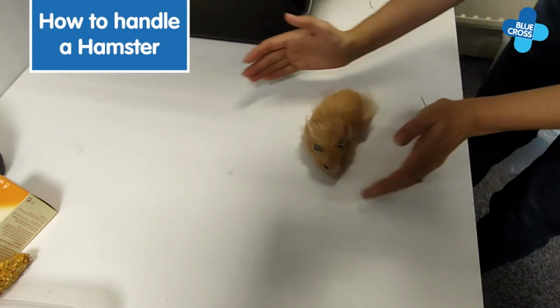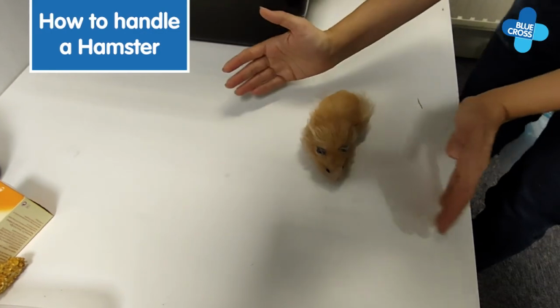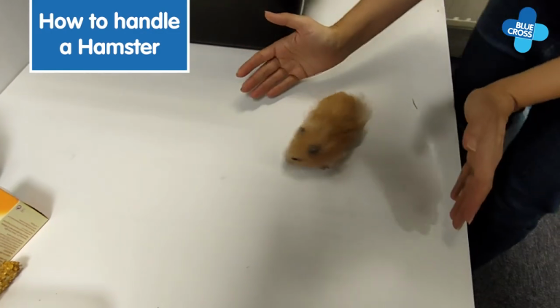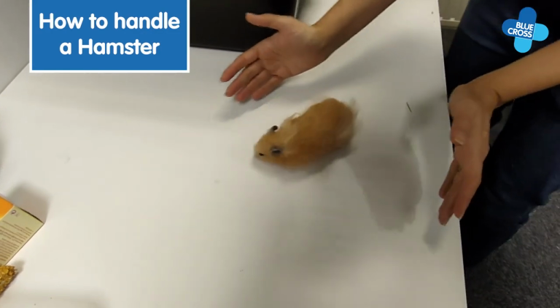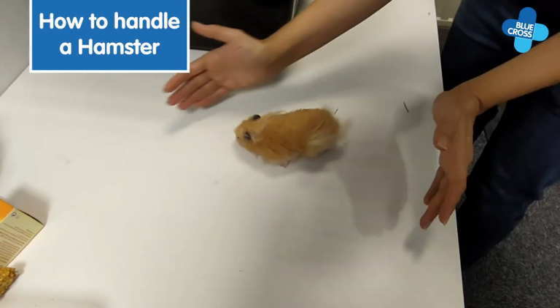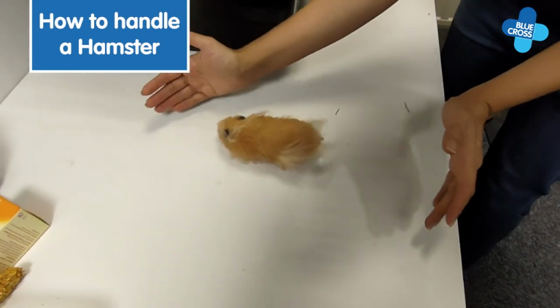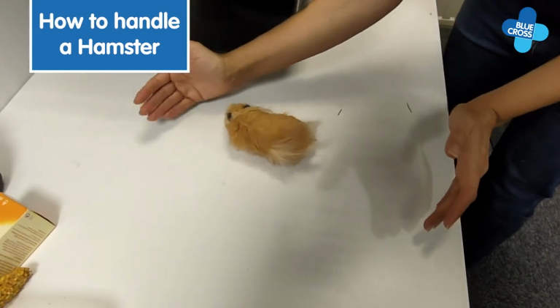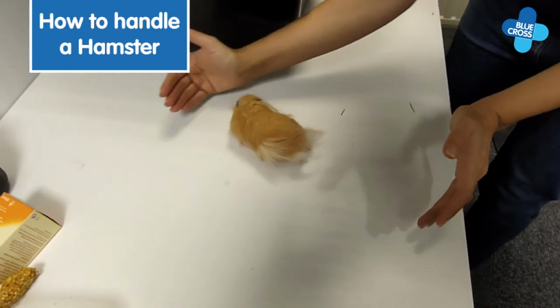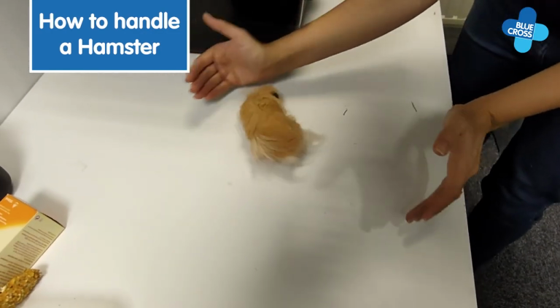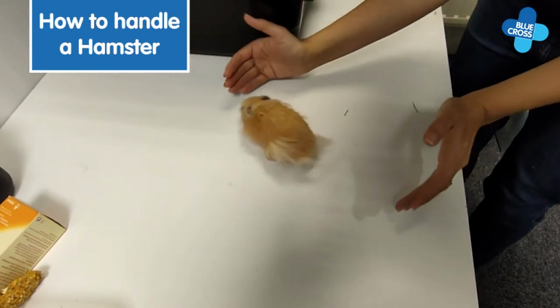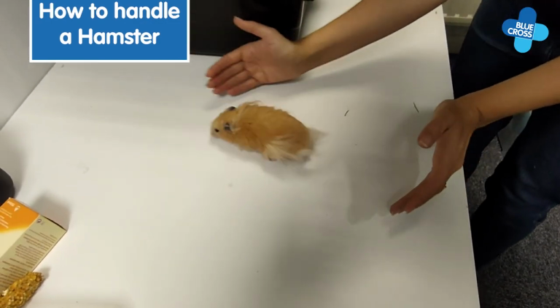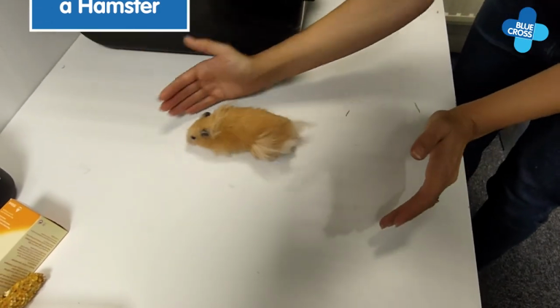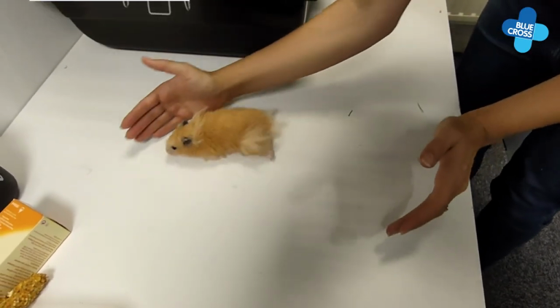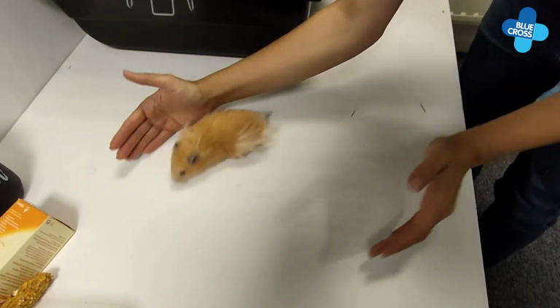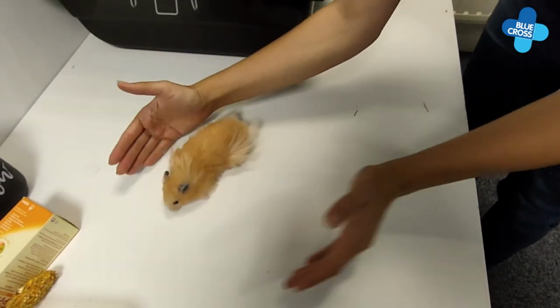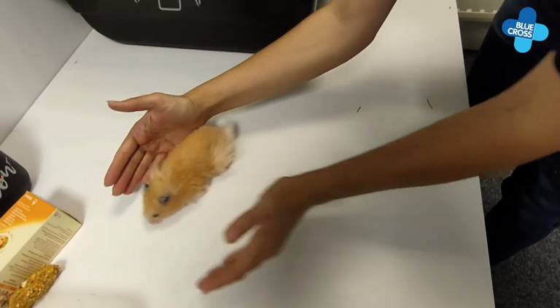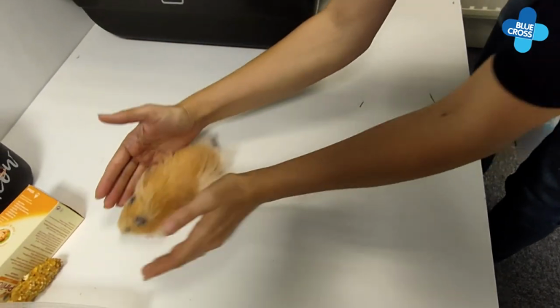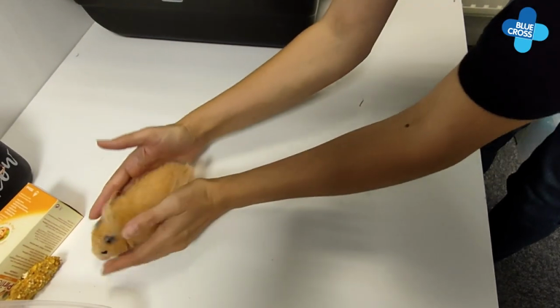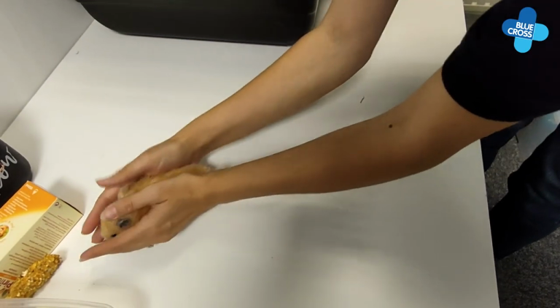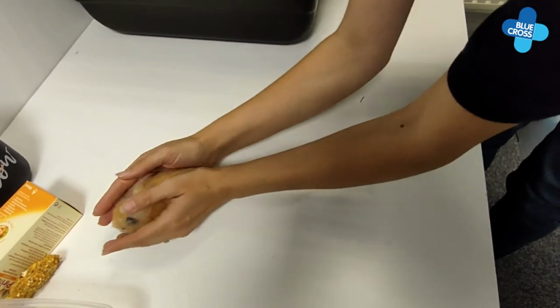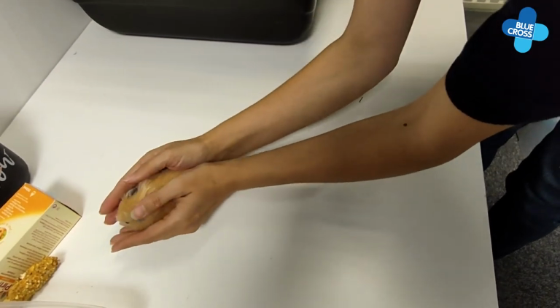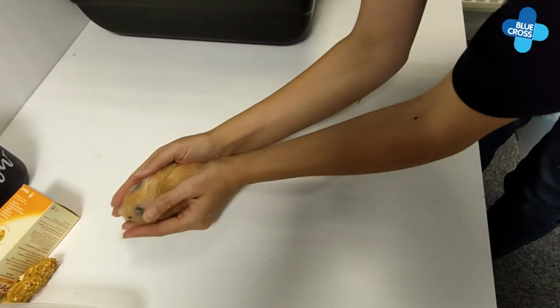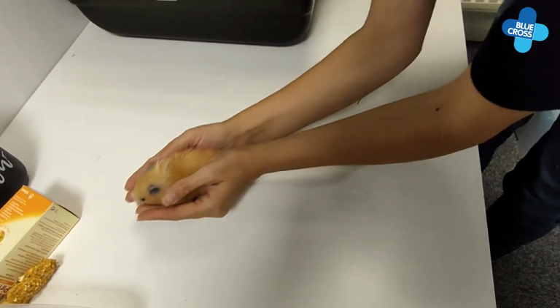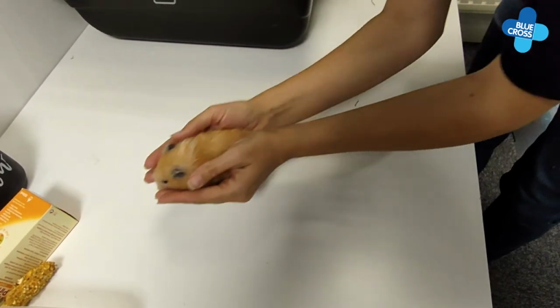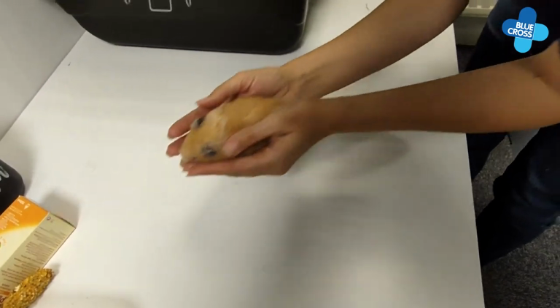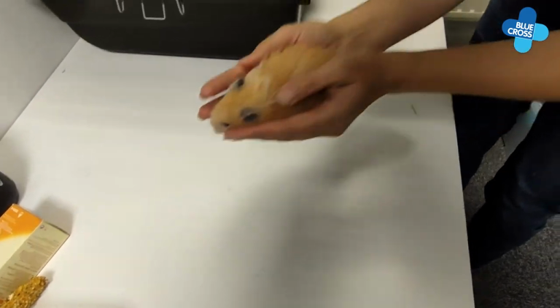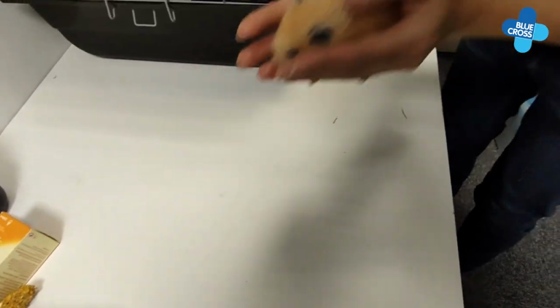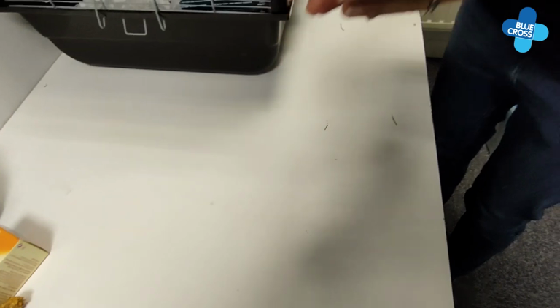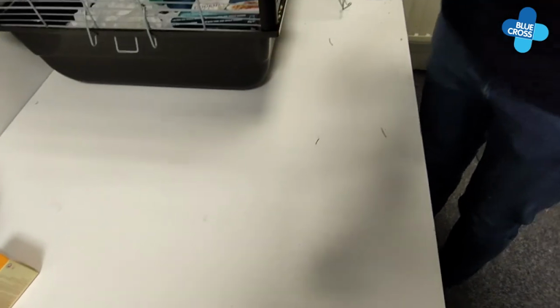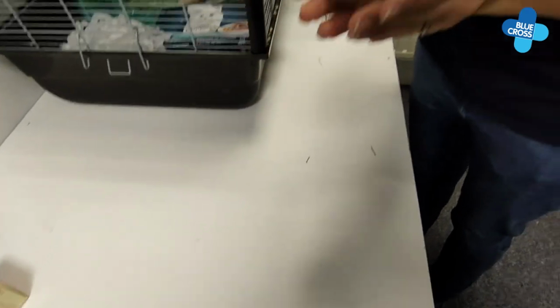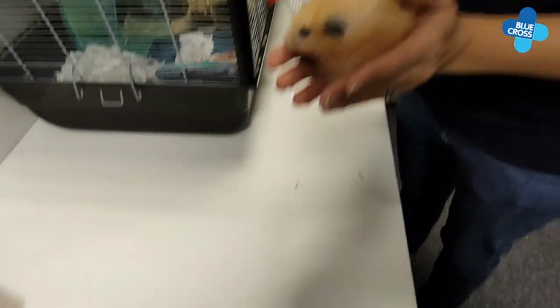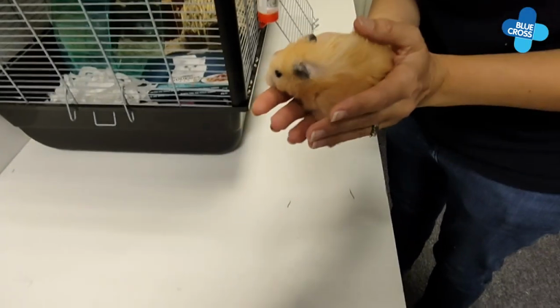There are two ways to pick up a hamster. The first is to scoop them using two hands and swiftly lift them.